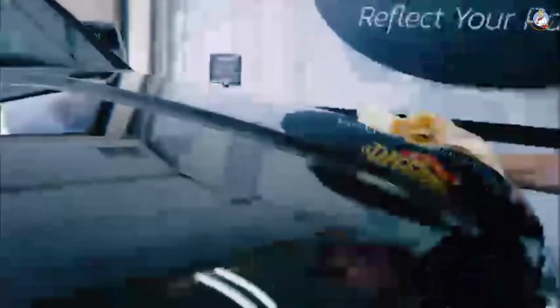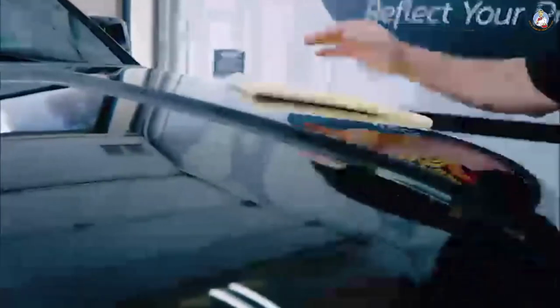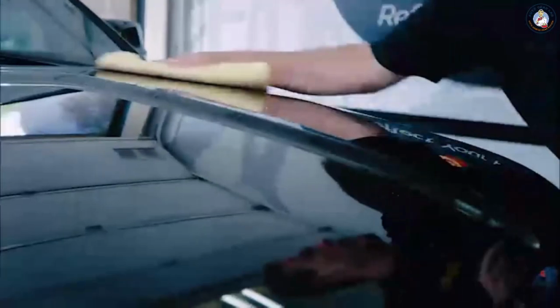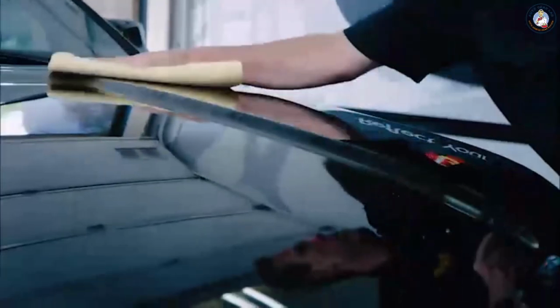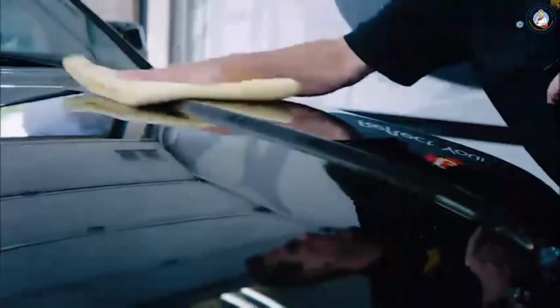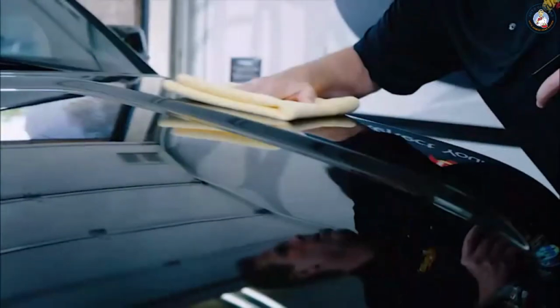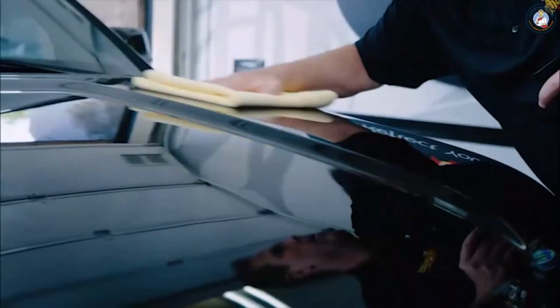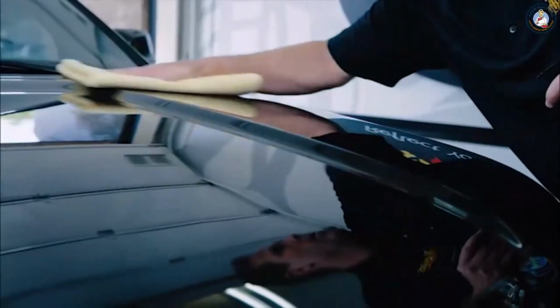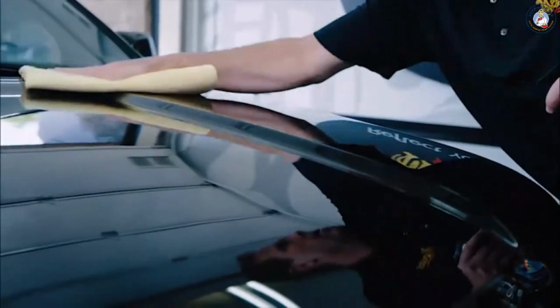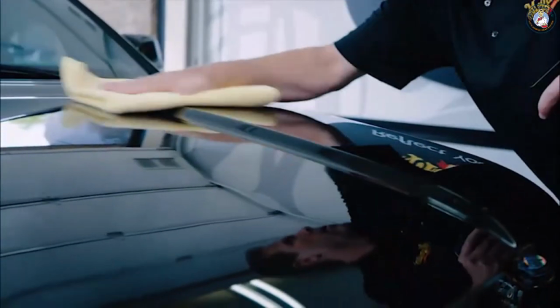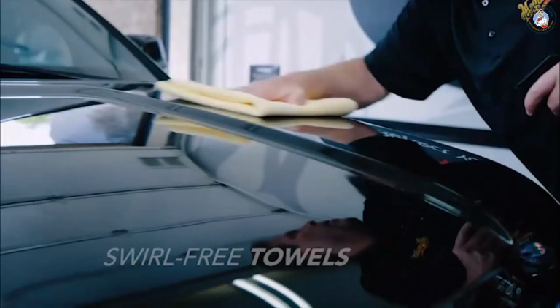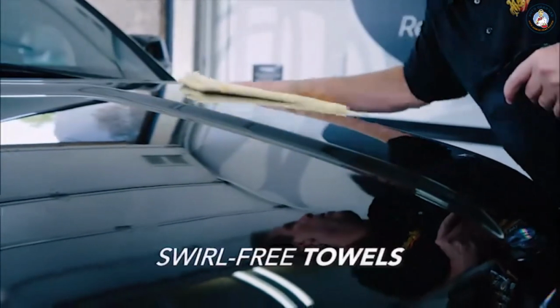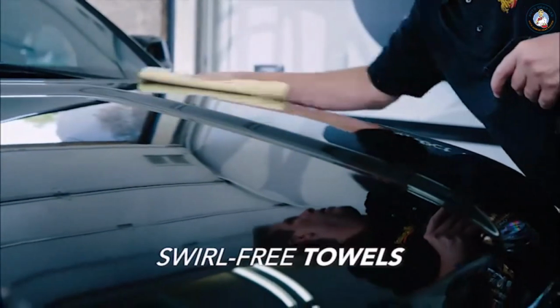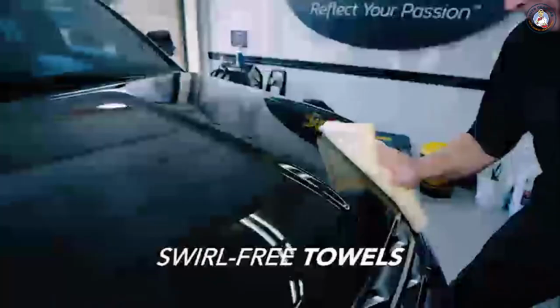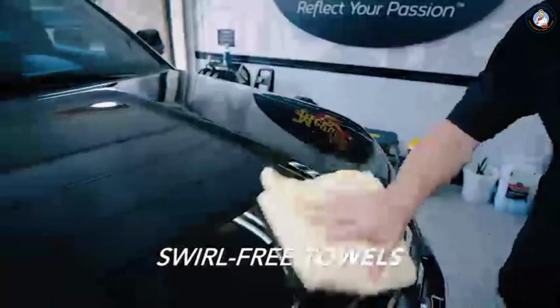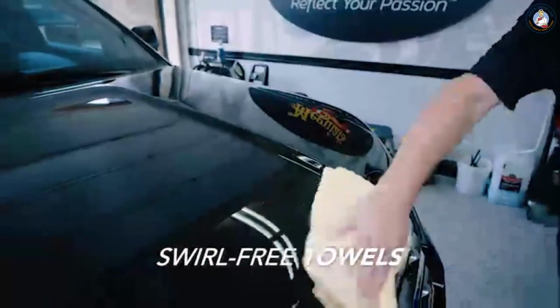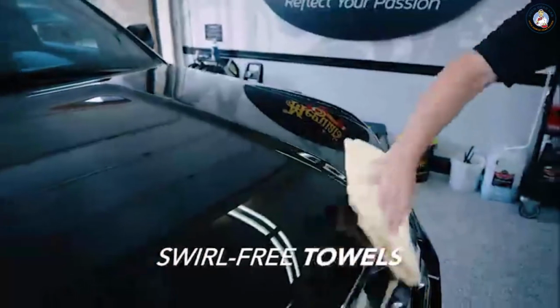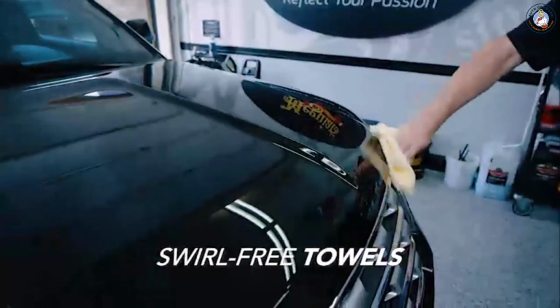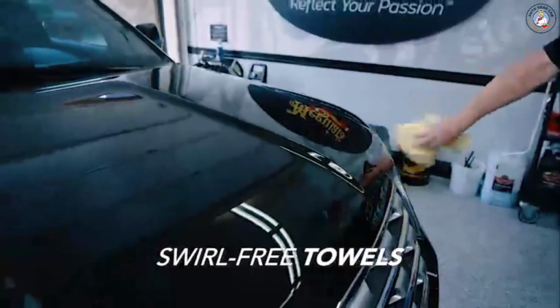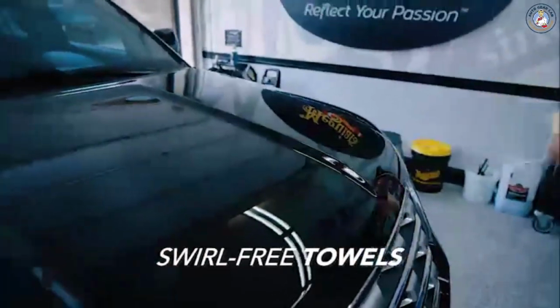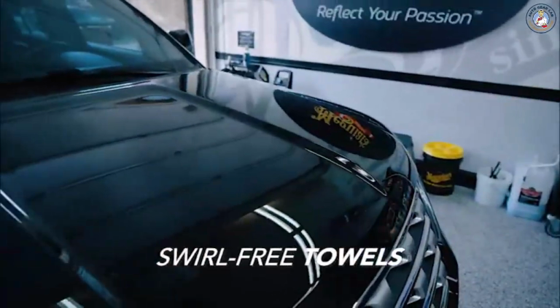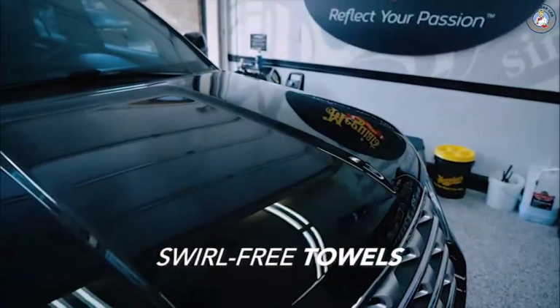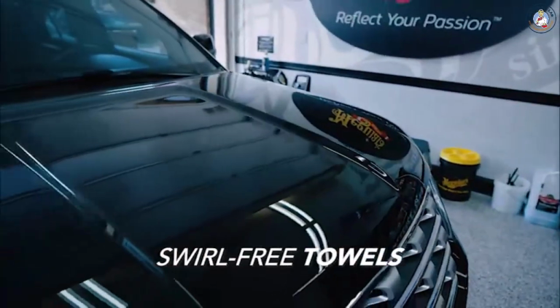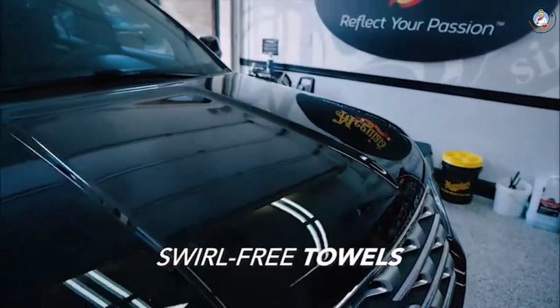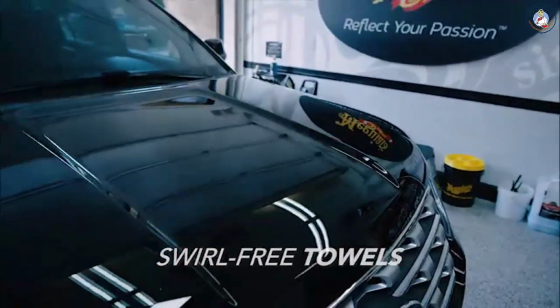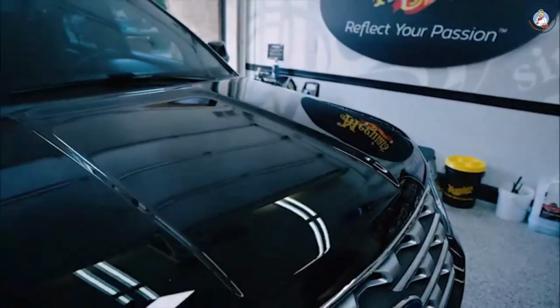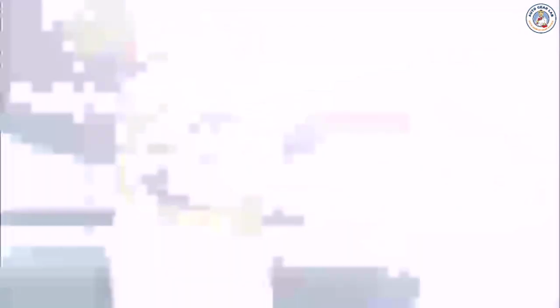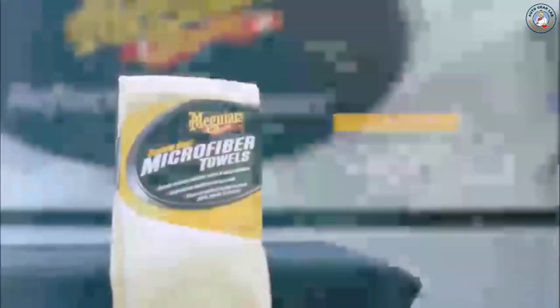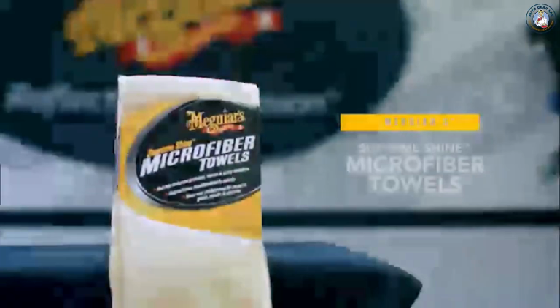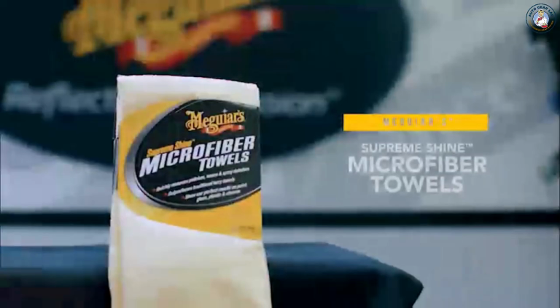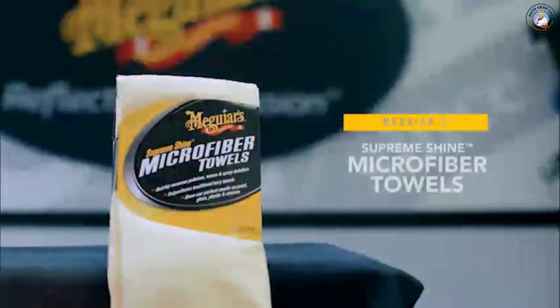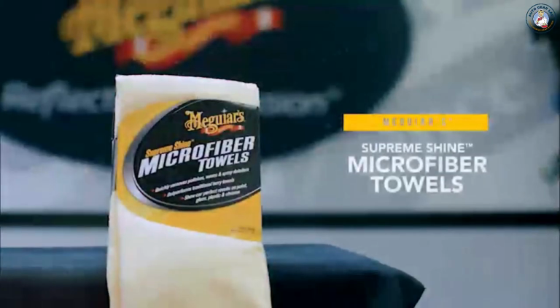SupremeShine microfiber towels will consistently deliver the swirl-free, mirror-like results you are looking for.